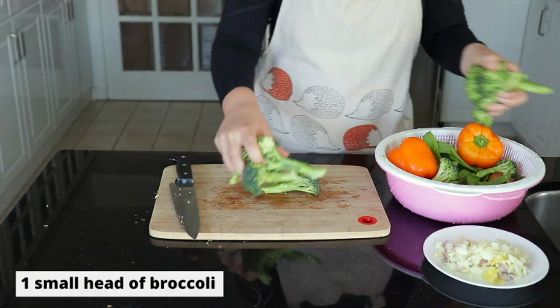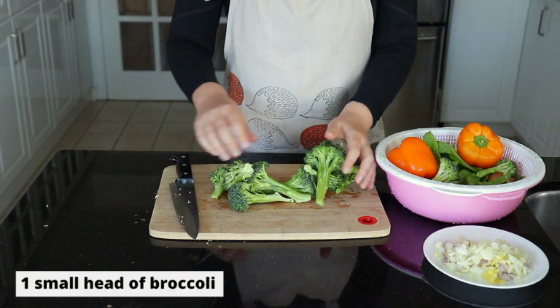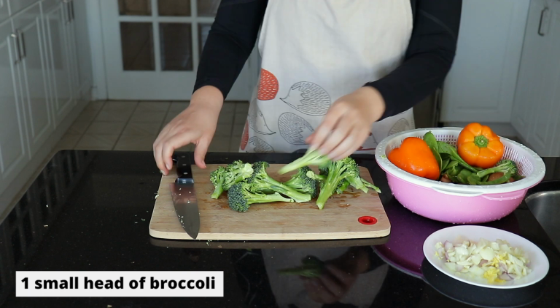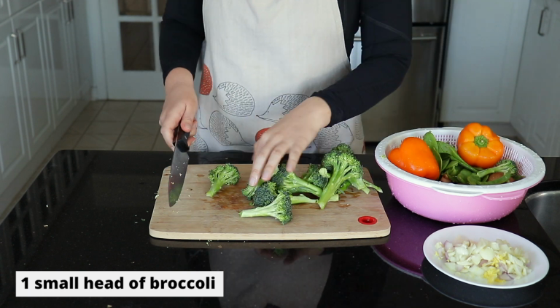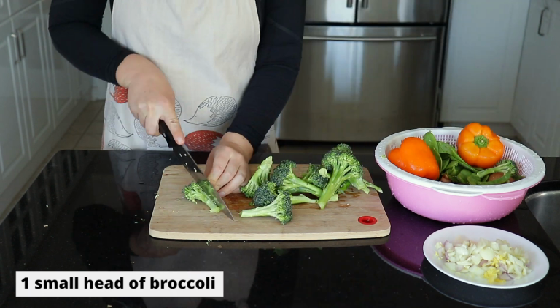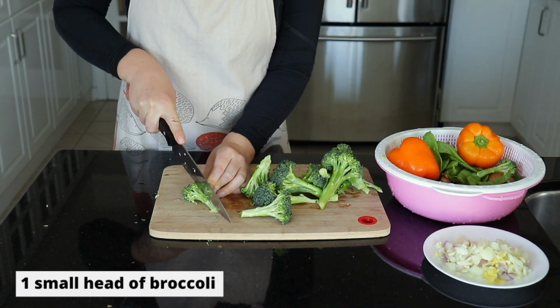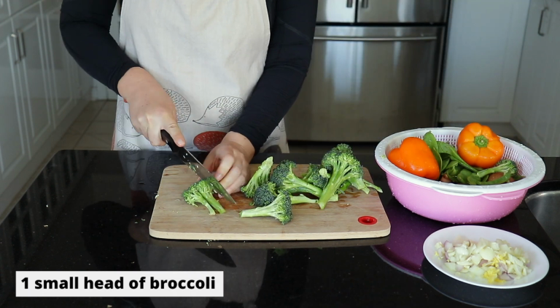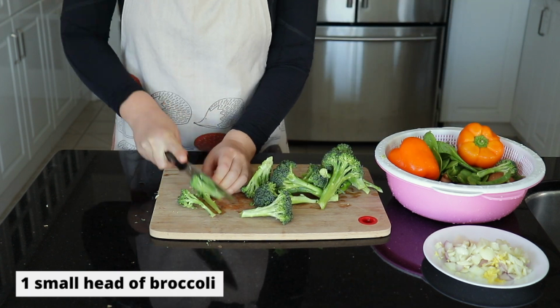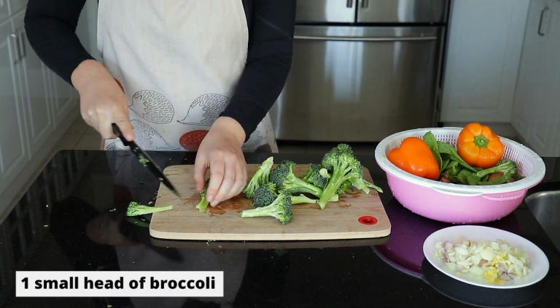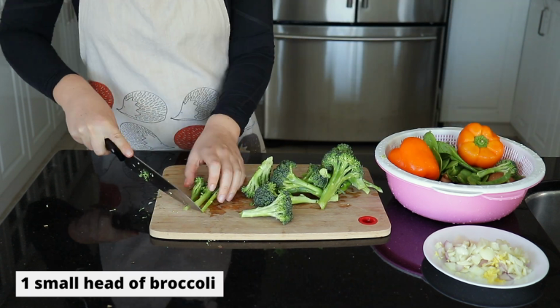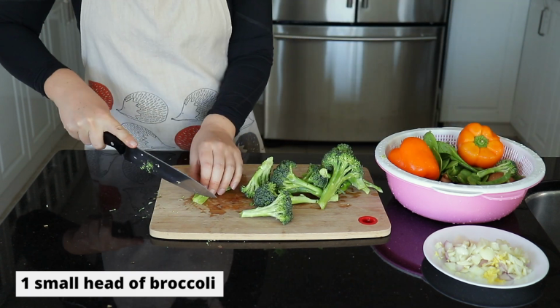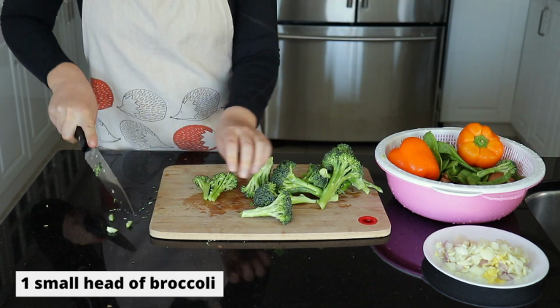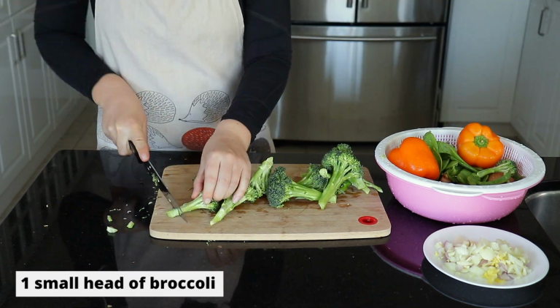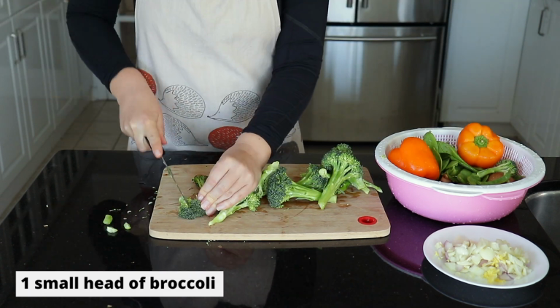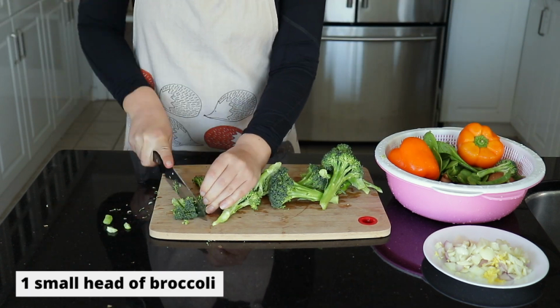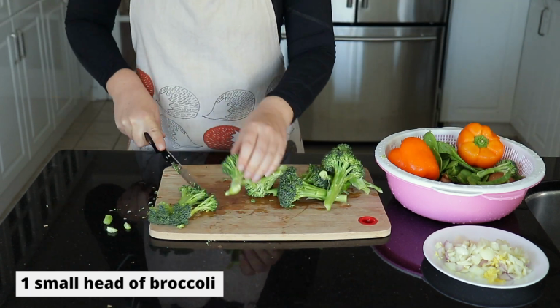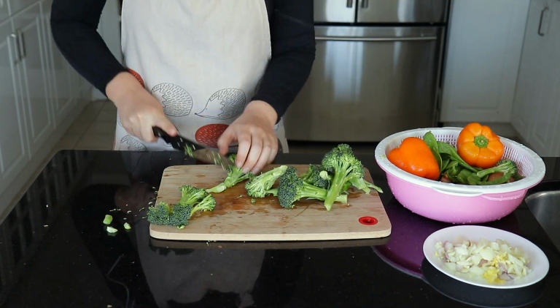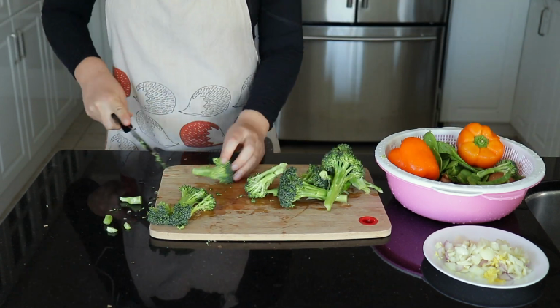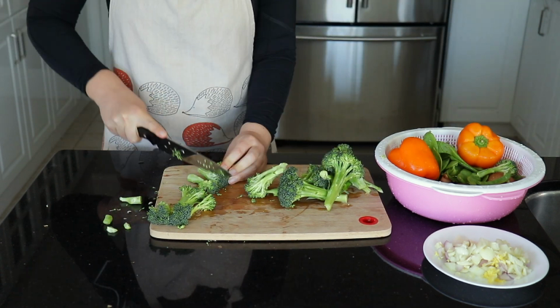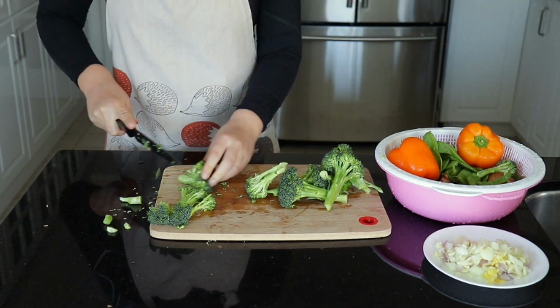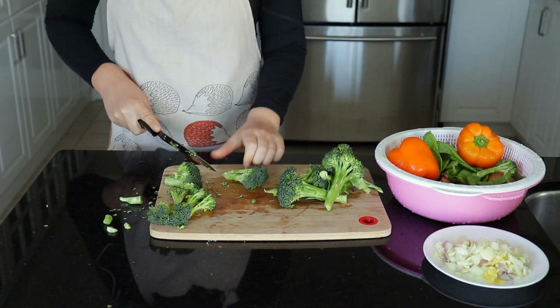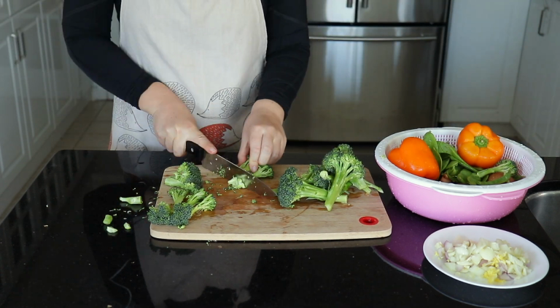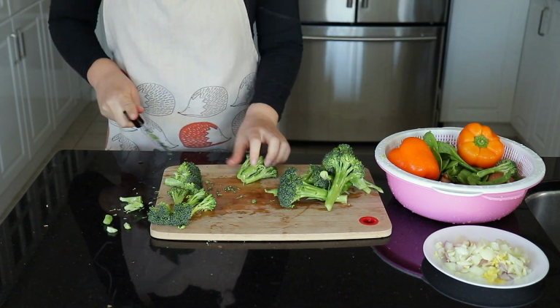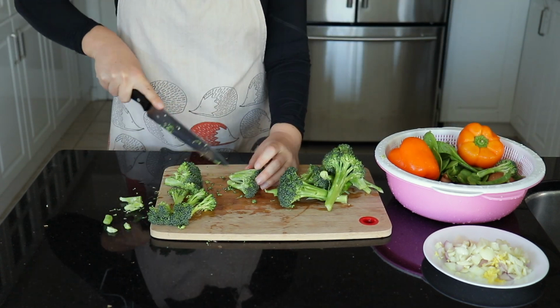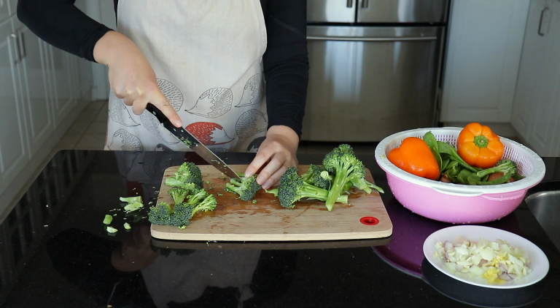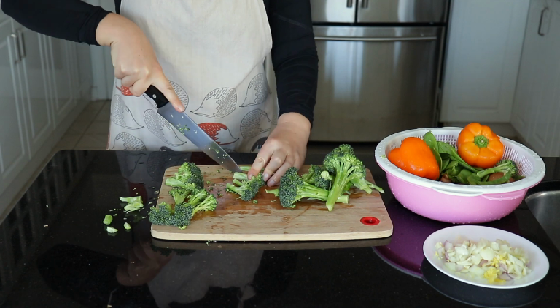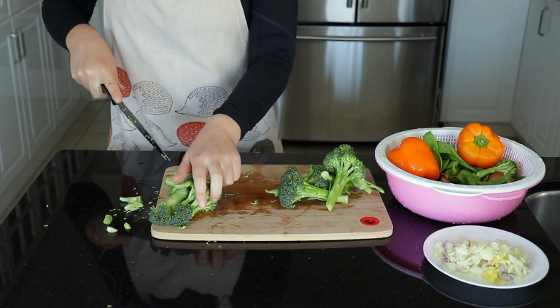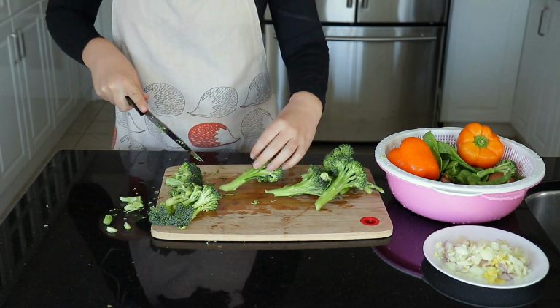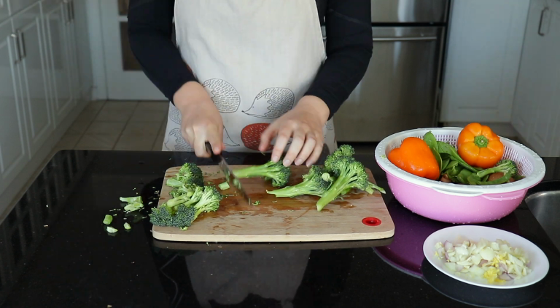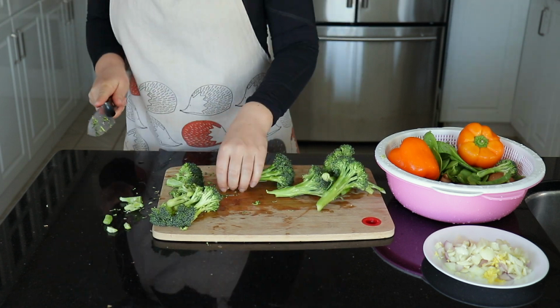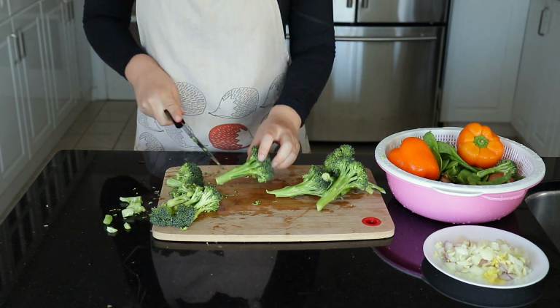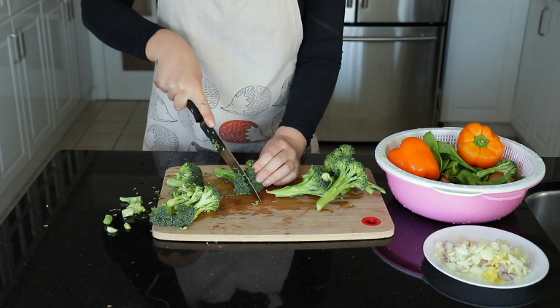And you're just going to want to chop each of the remaining vegetables into approximately bite-sized pieces, kind of whatever size you like for a stir fry.